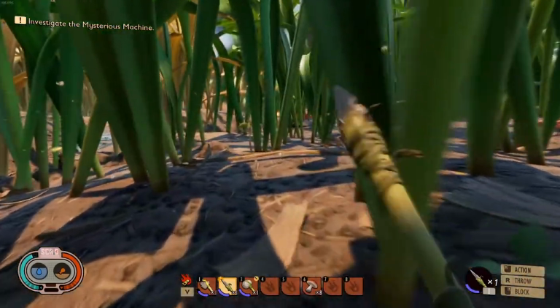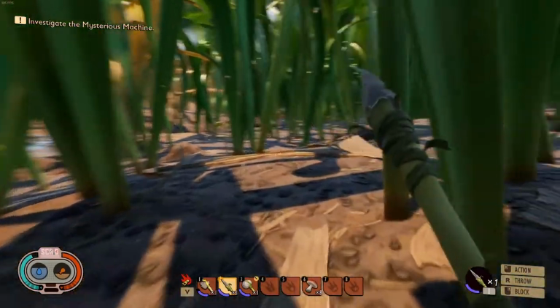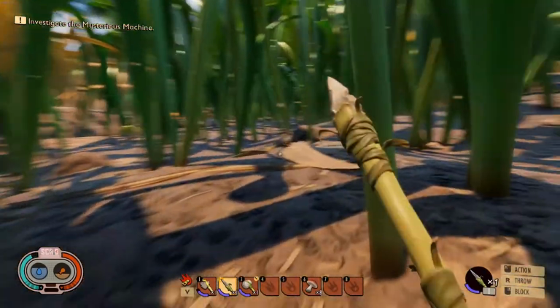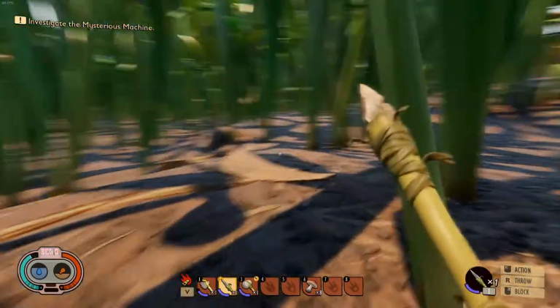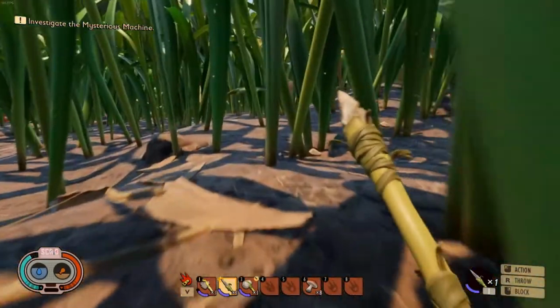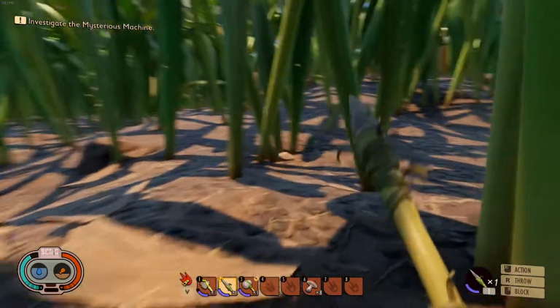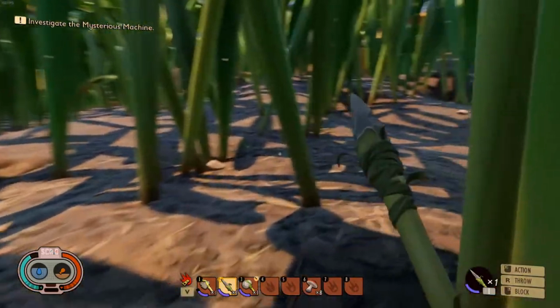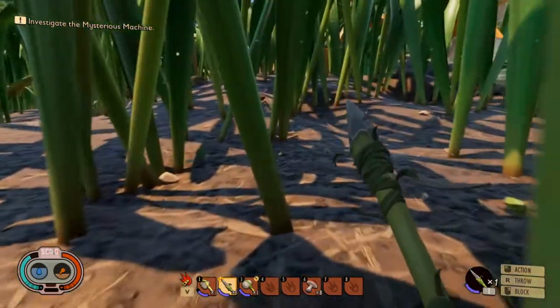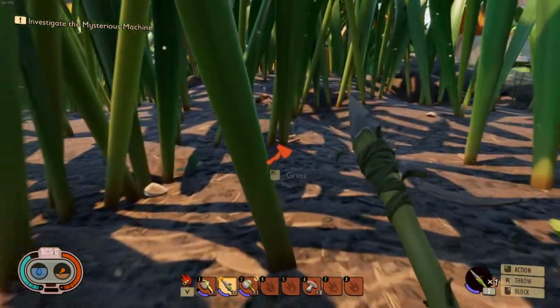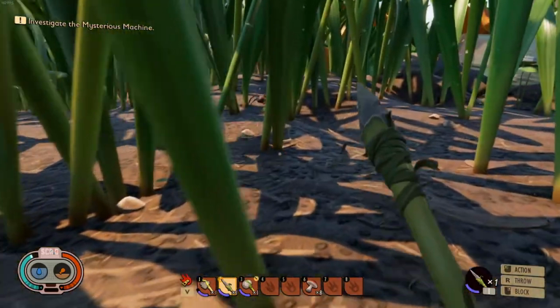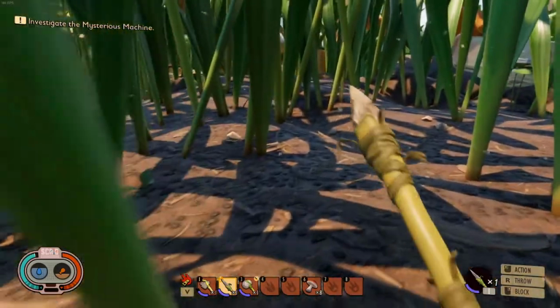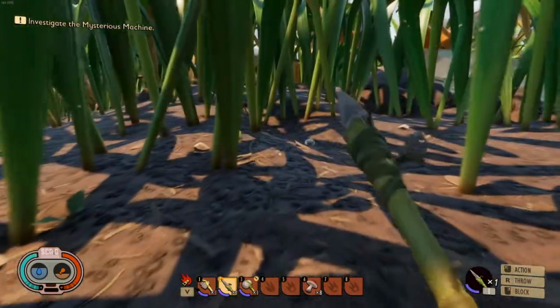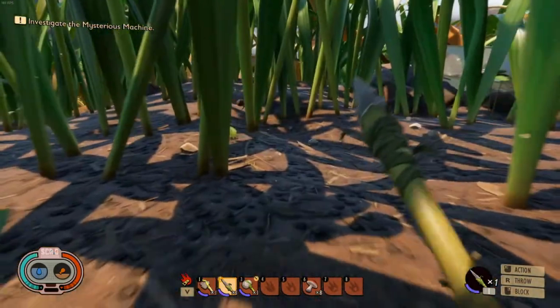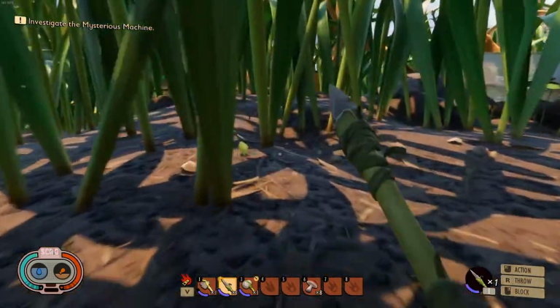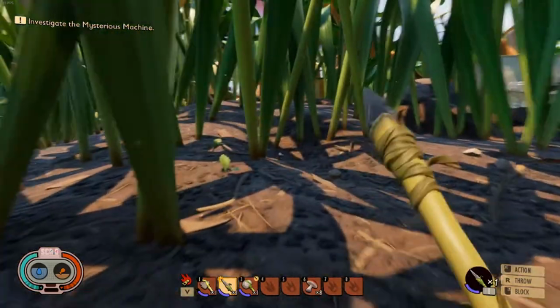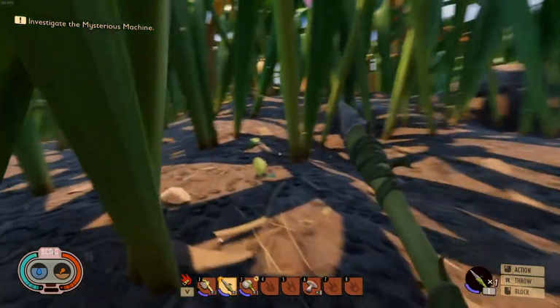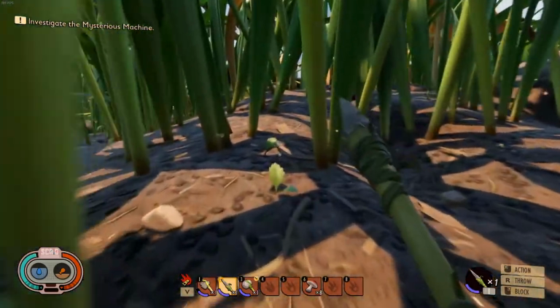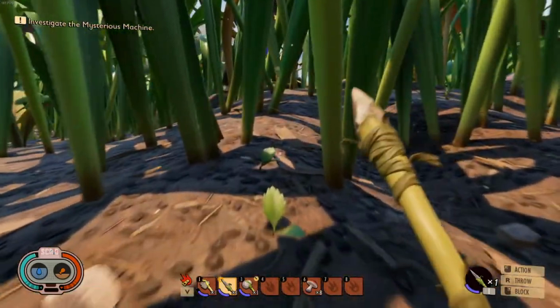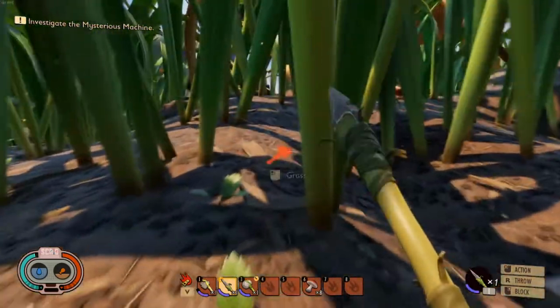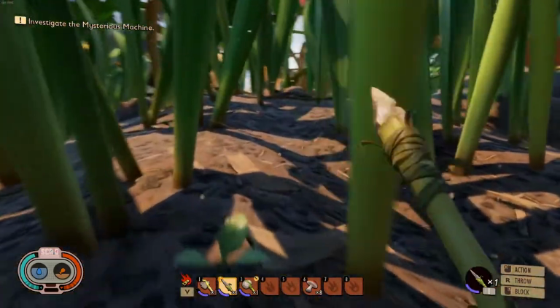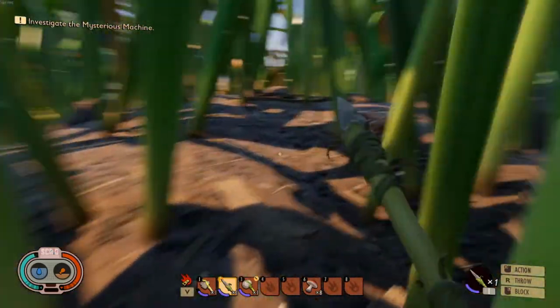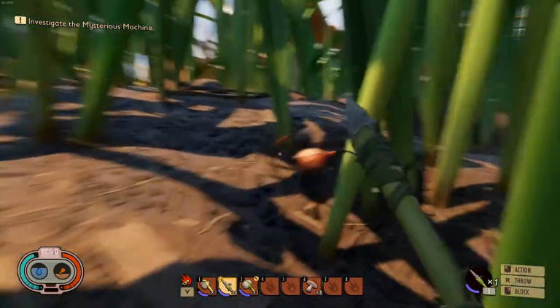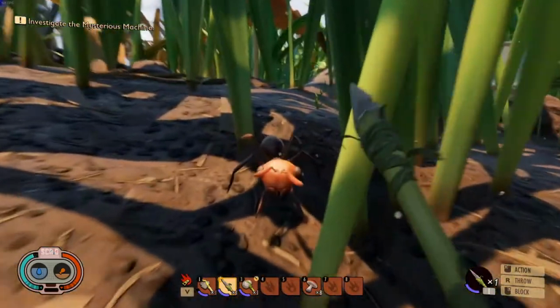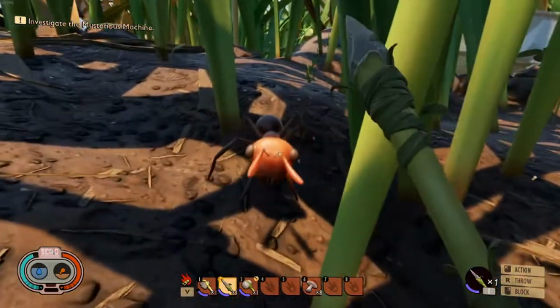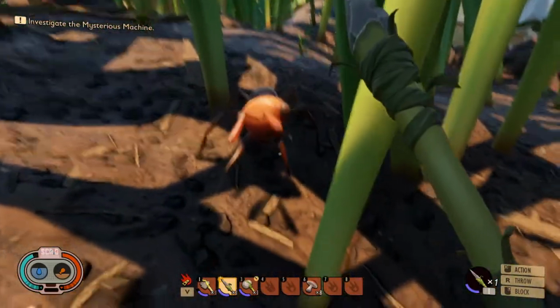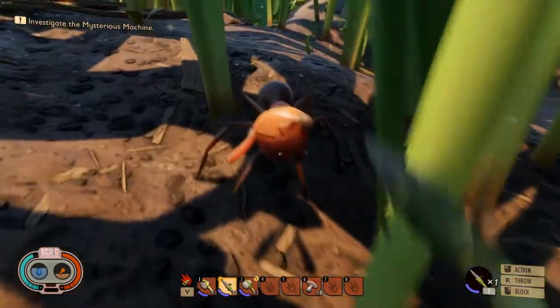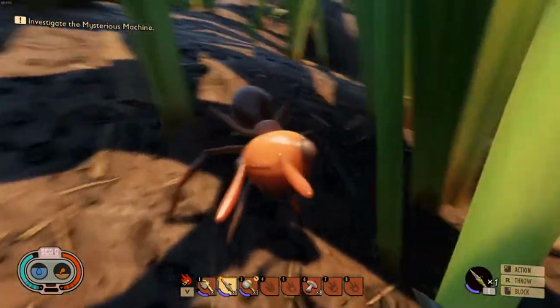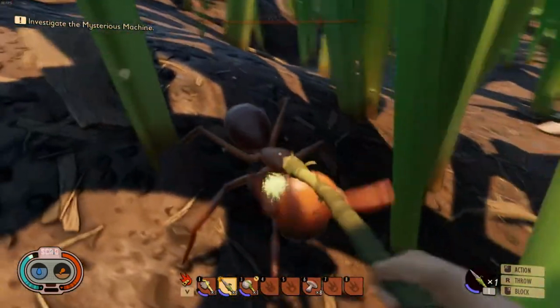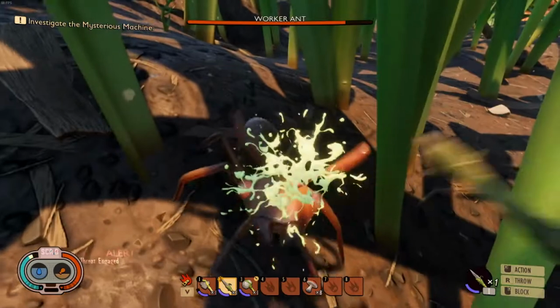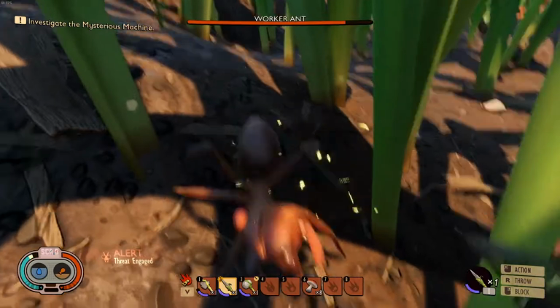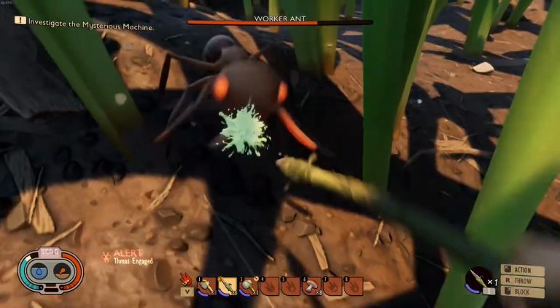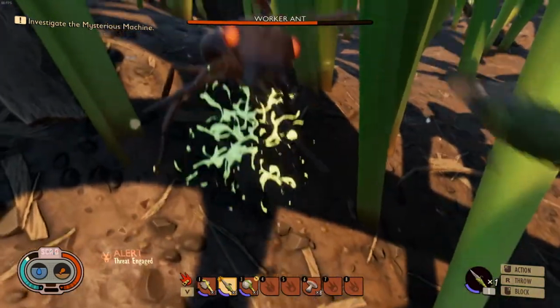Ant armor is also used to carry extra stuff — like weed stems and grass planks, you can carry eight instead of five.